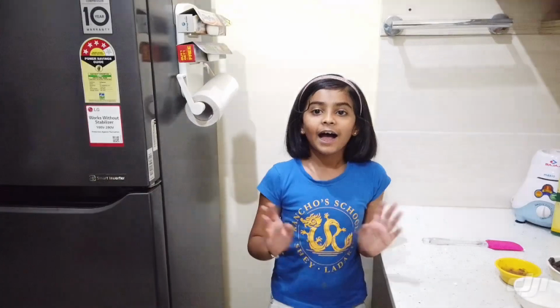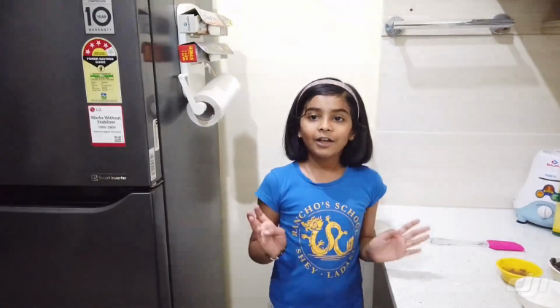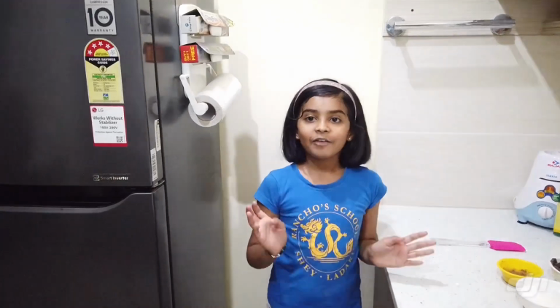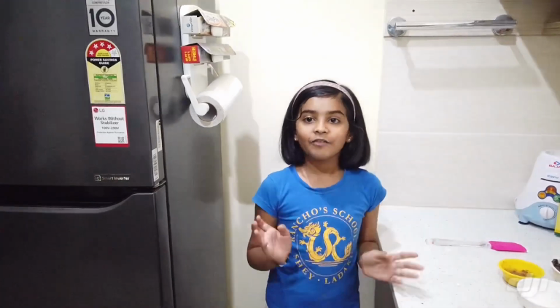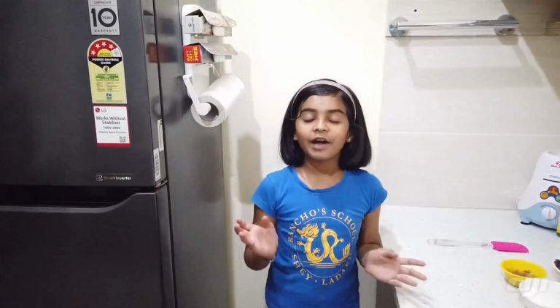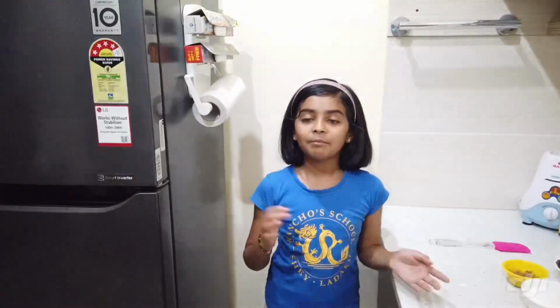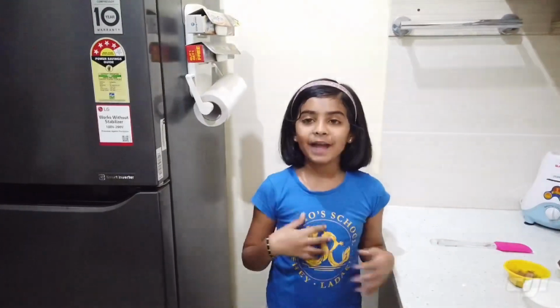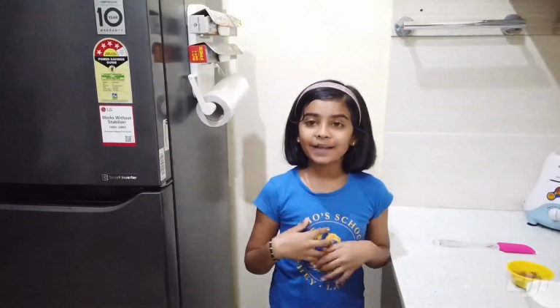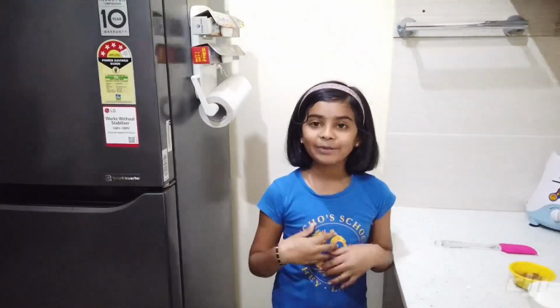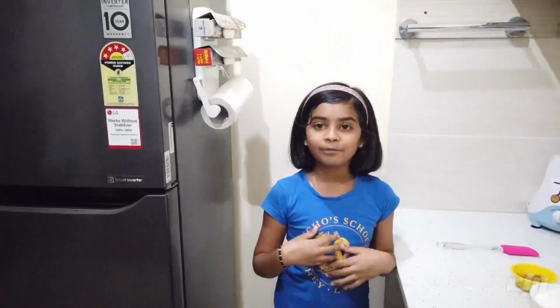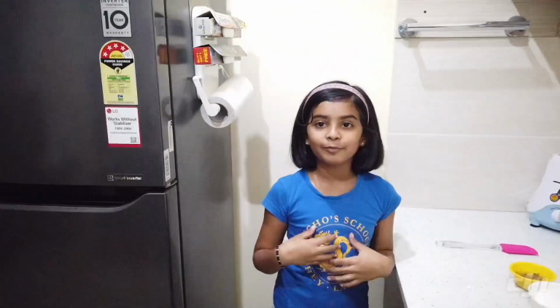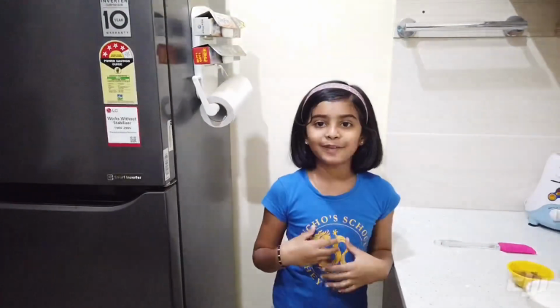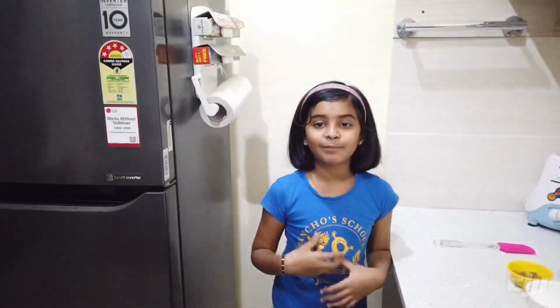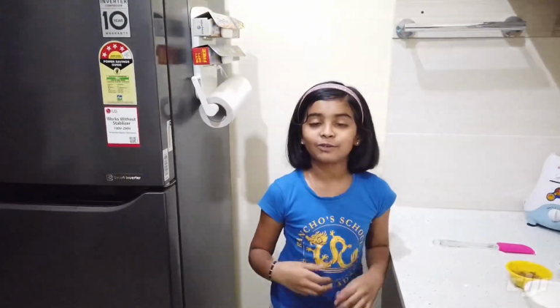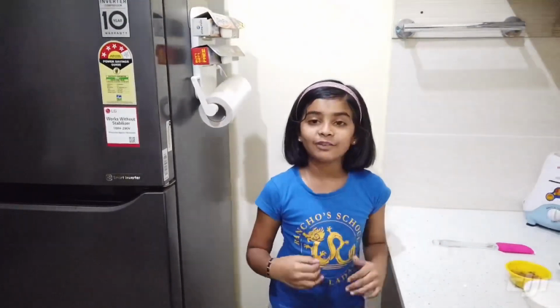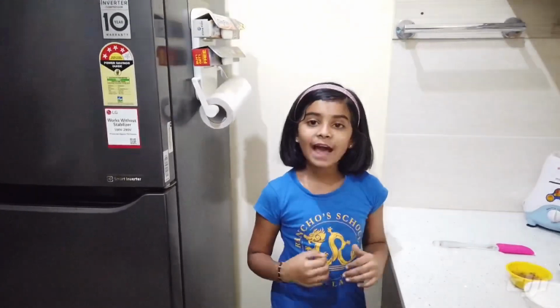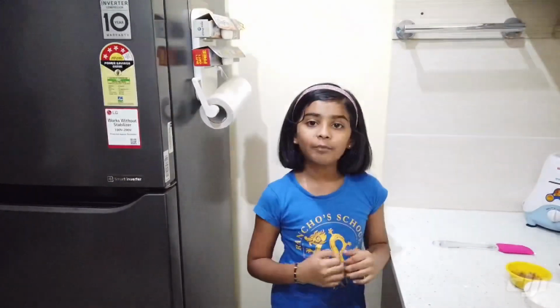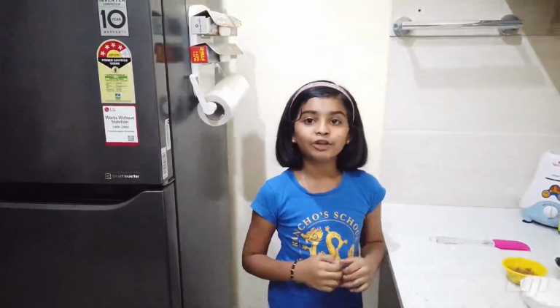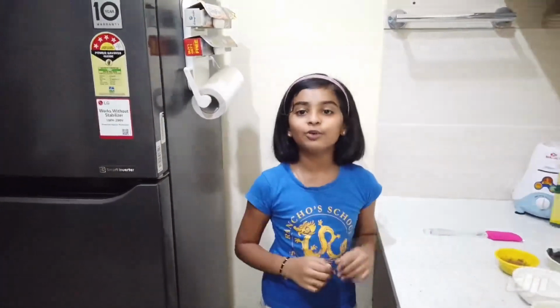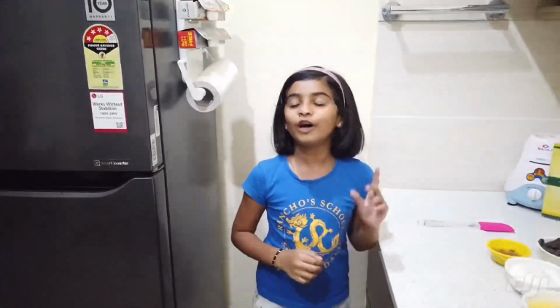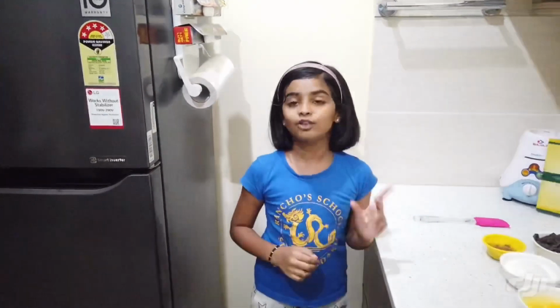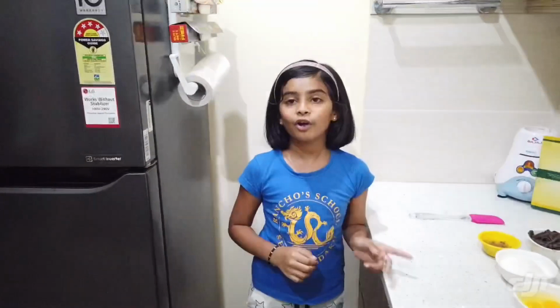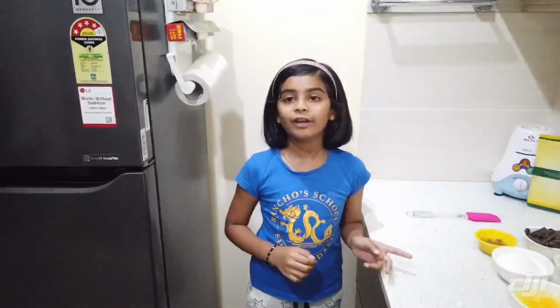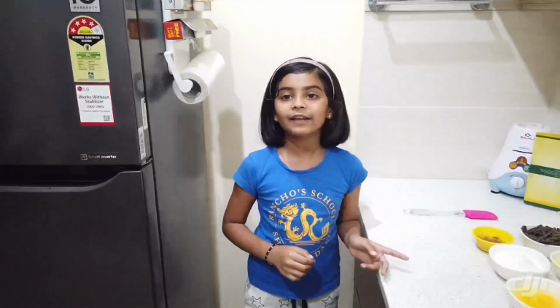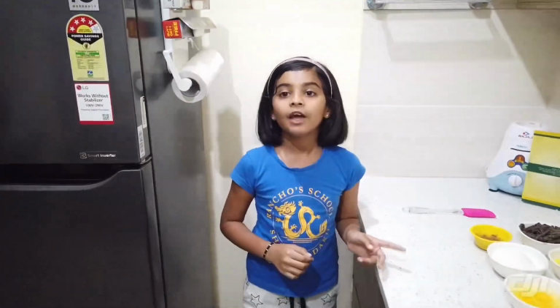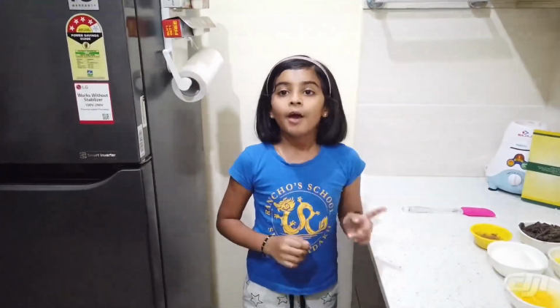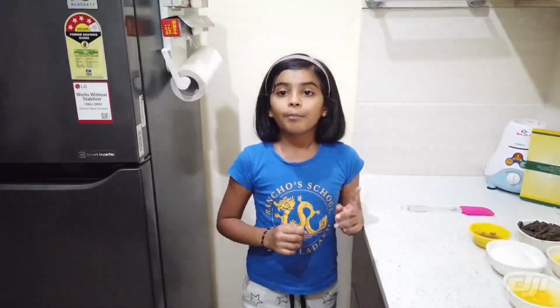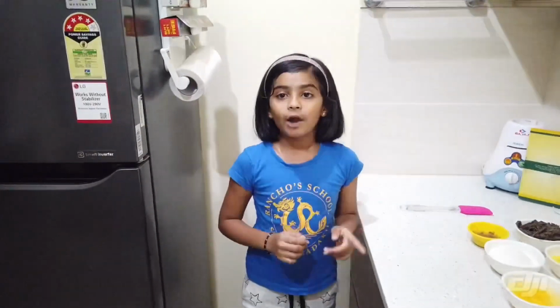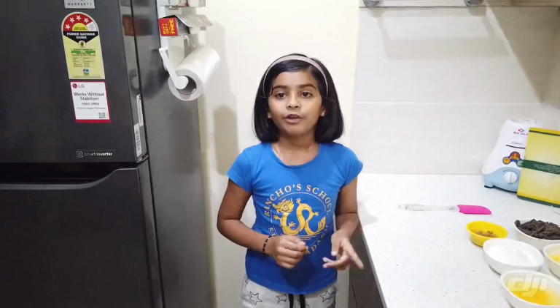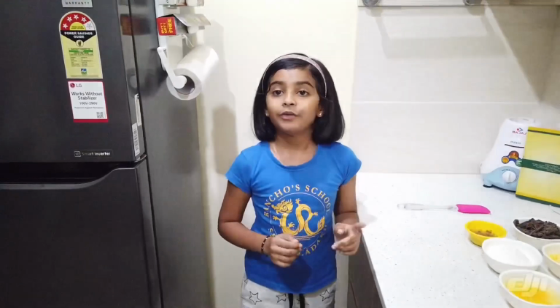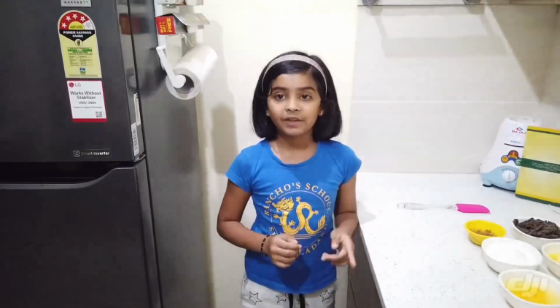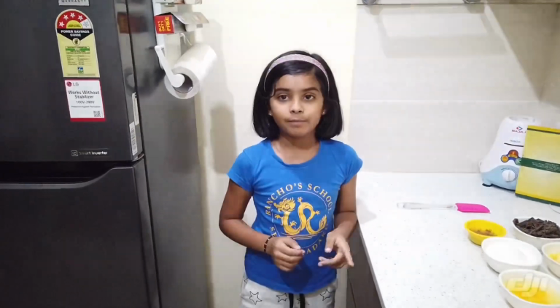Hello everyone, my name is Bhumidipak. Today I am going to do a chocolate brownie recipe.